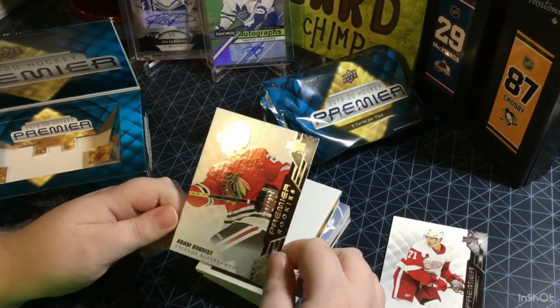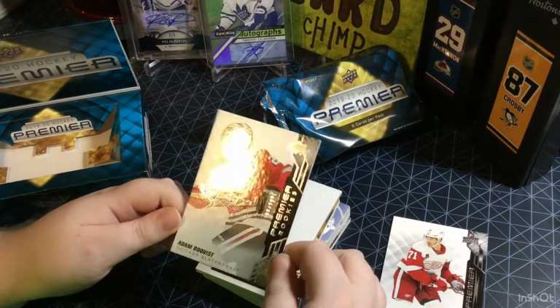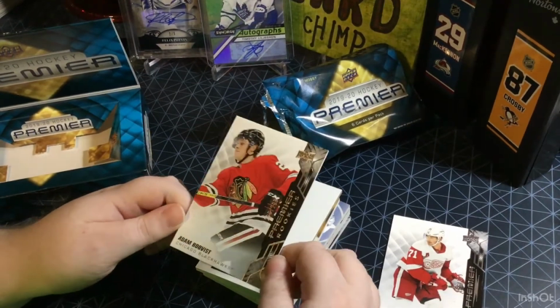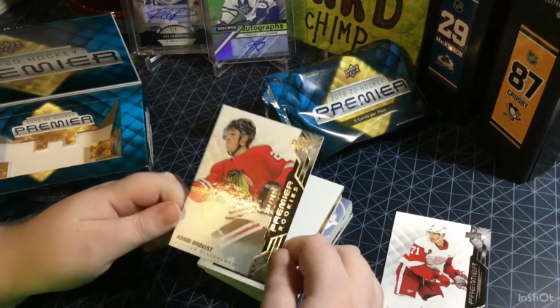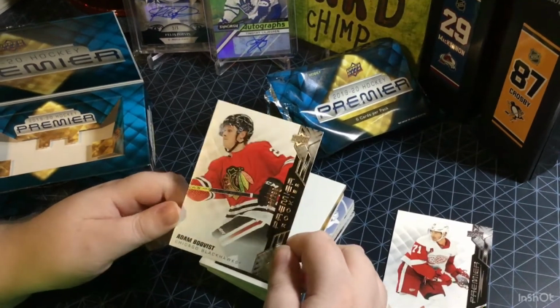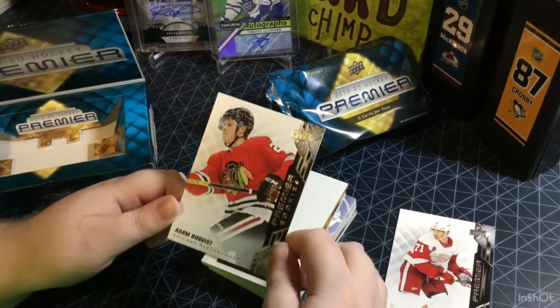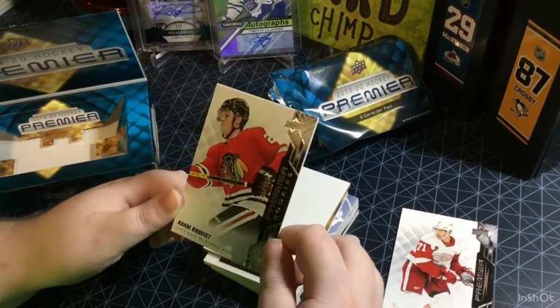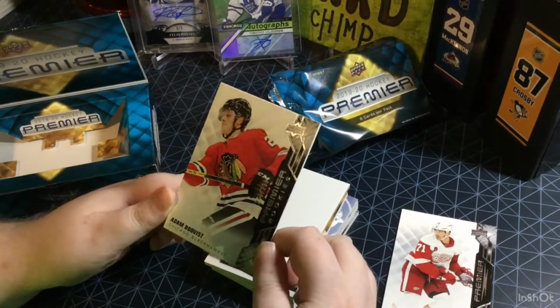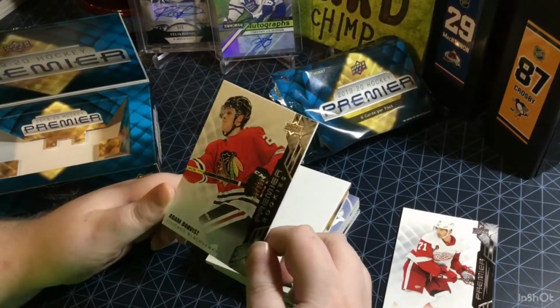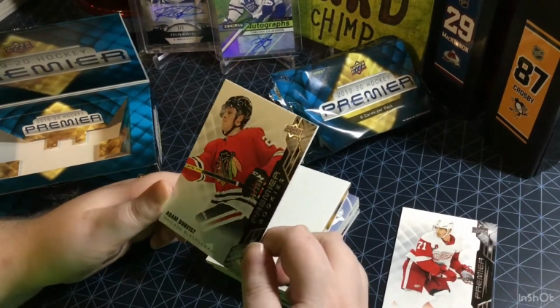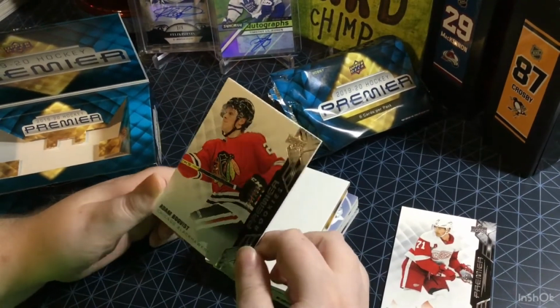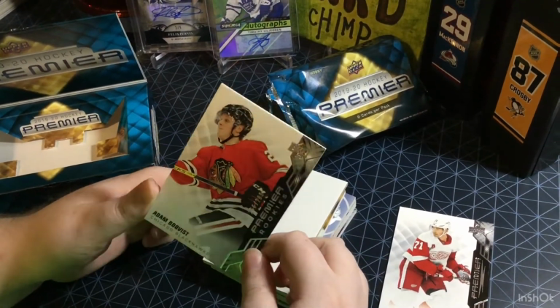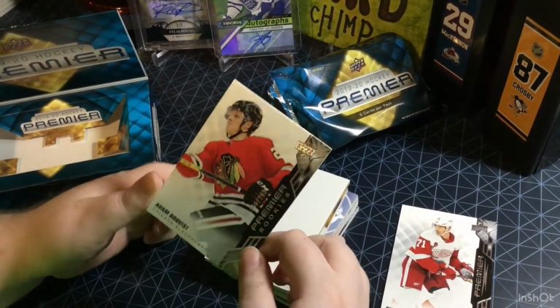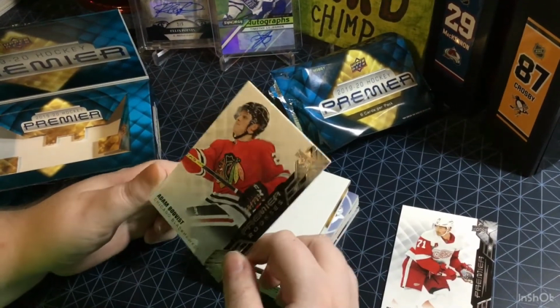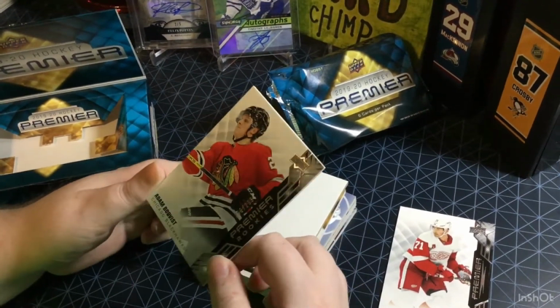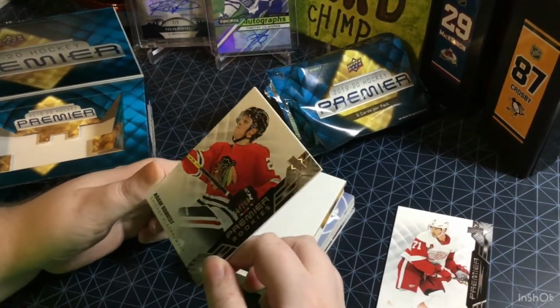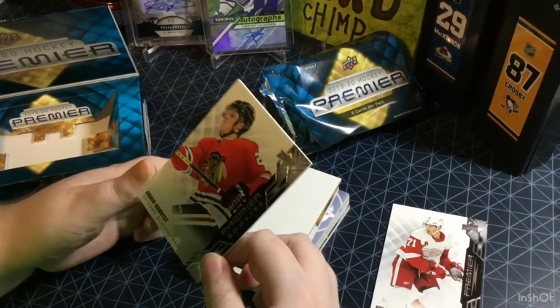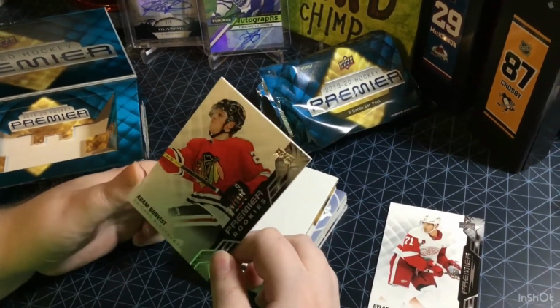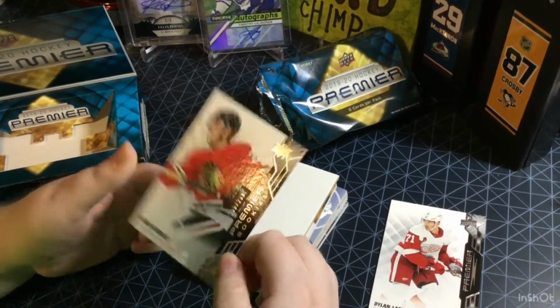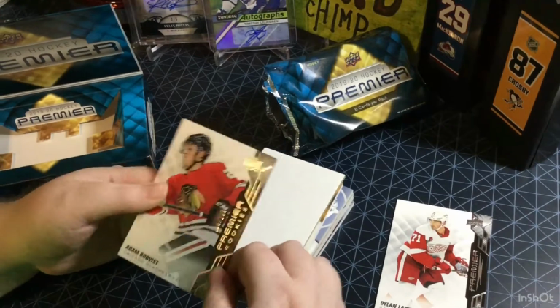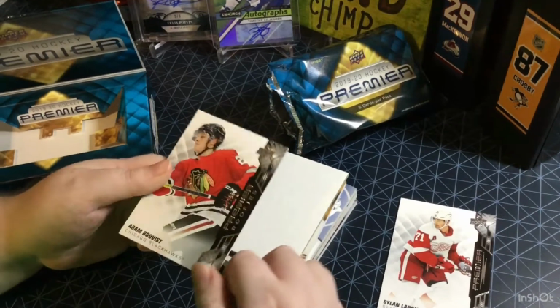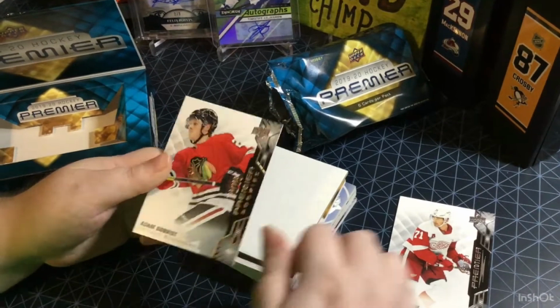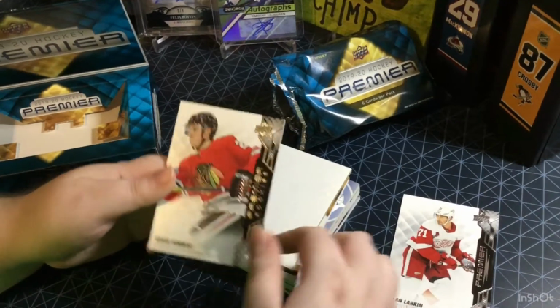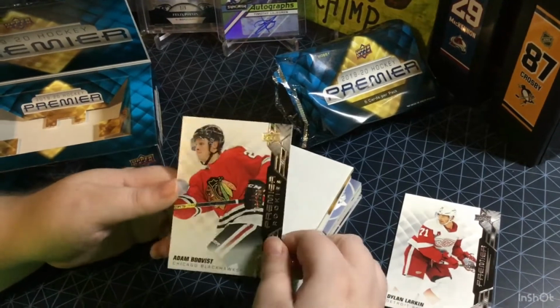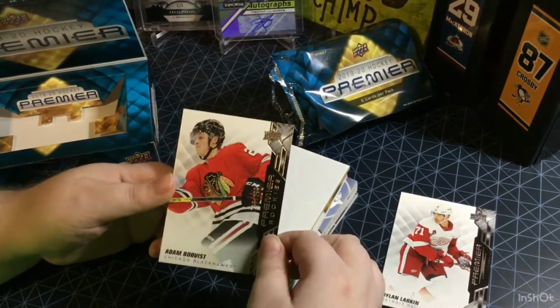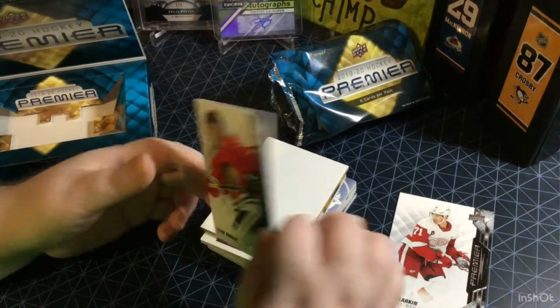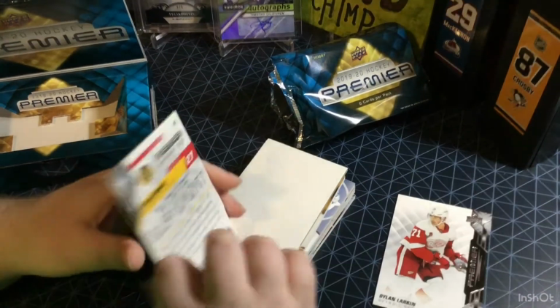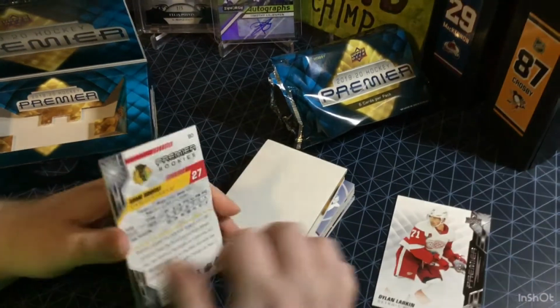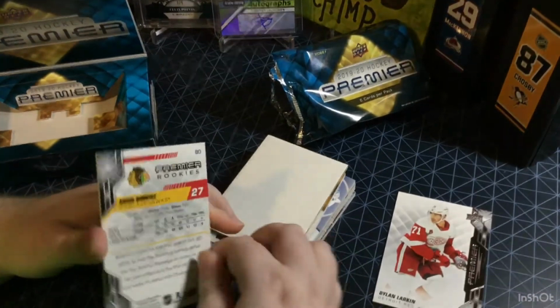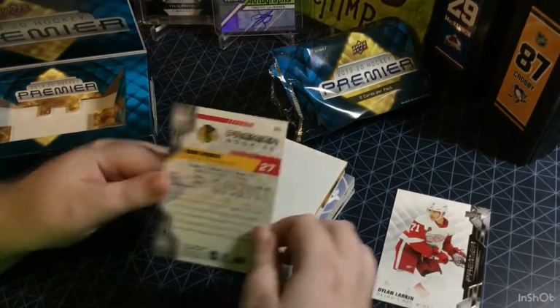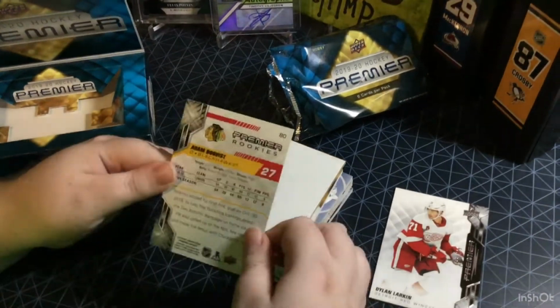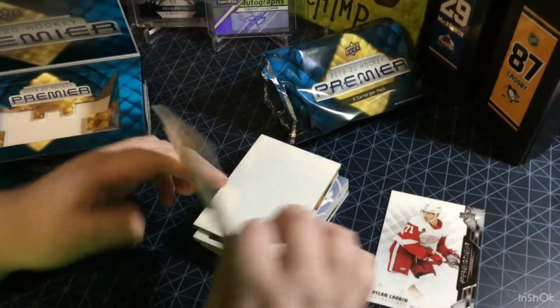We got an Adam Boquist, rookie, 266 of 299. Nice. Boquist for the Blackhawks.